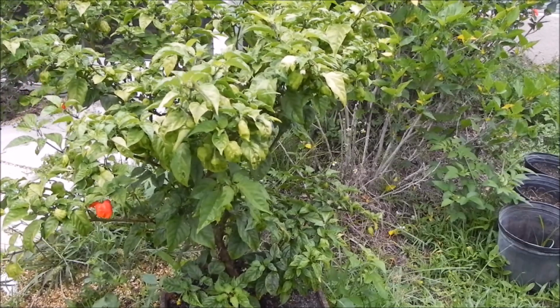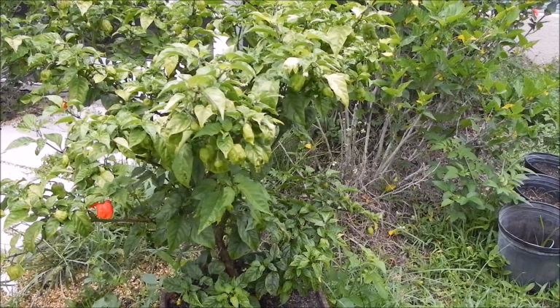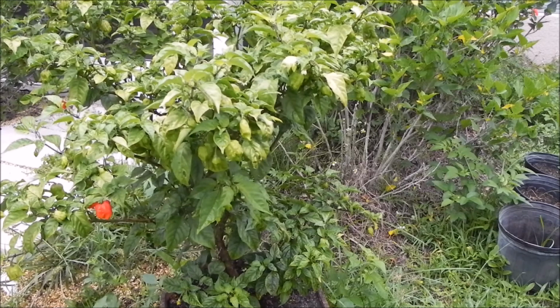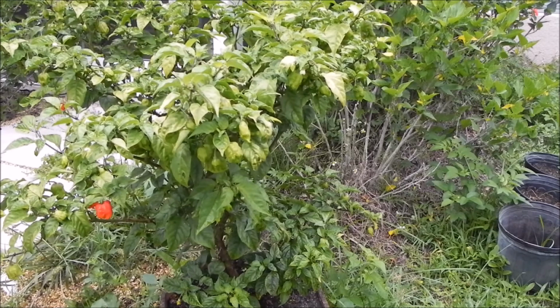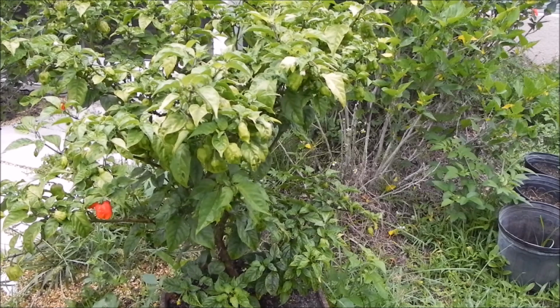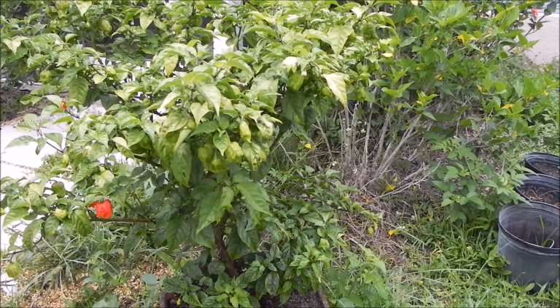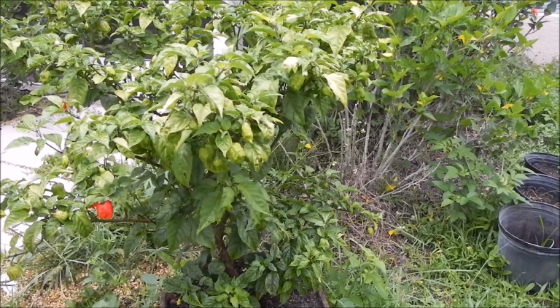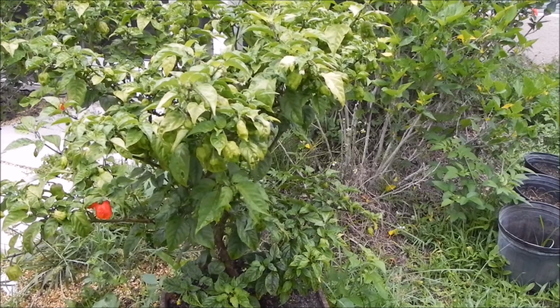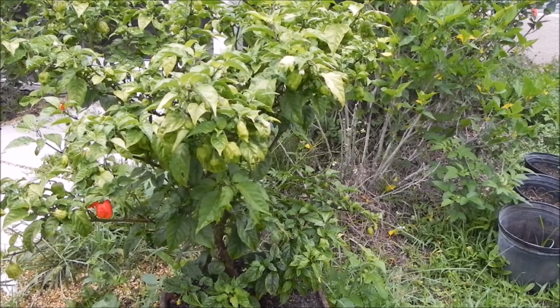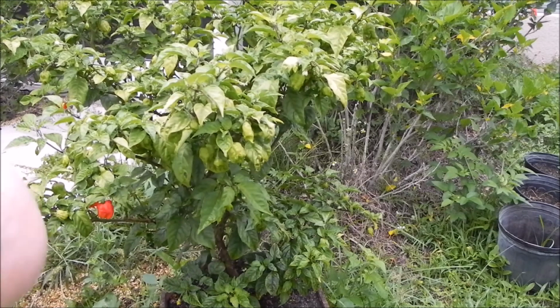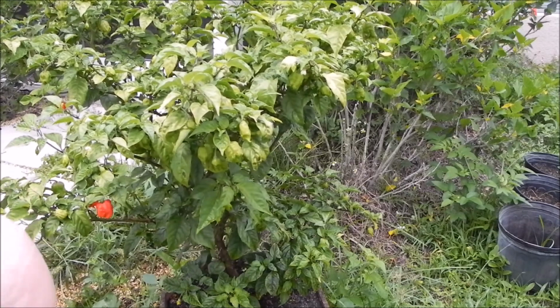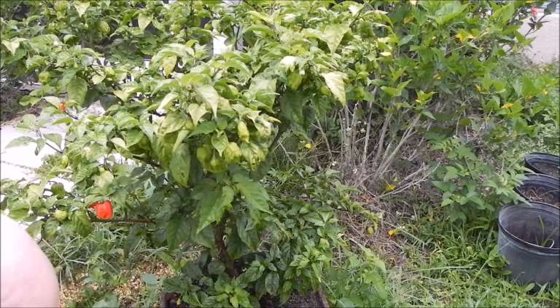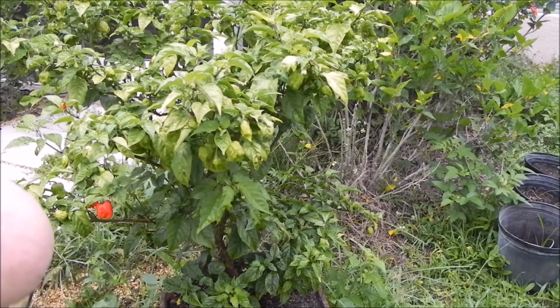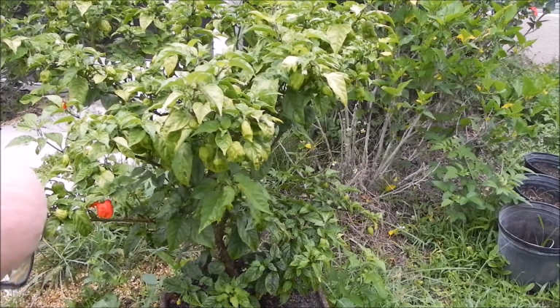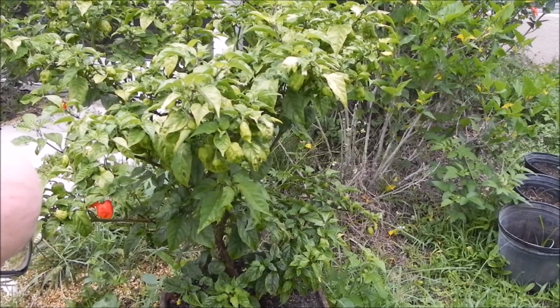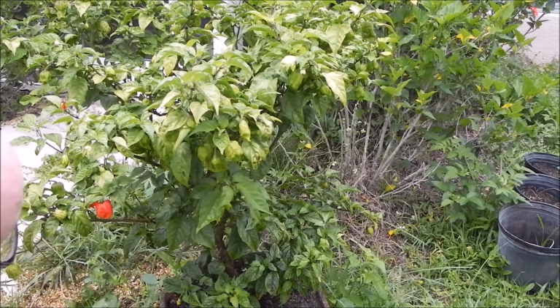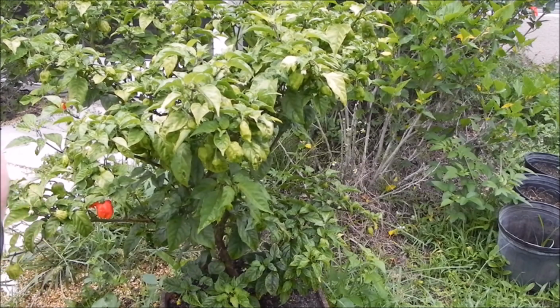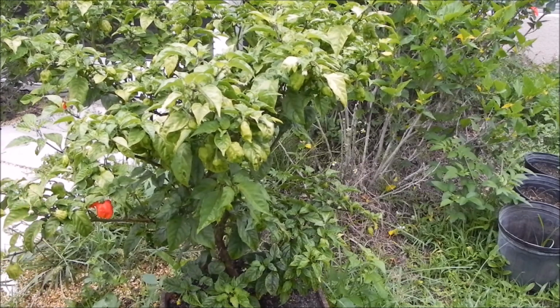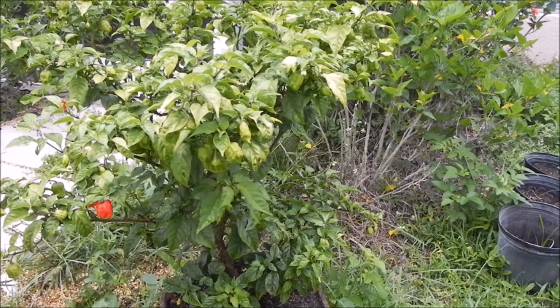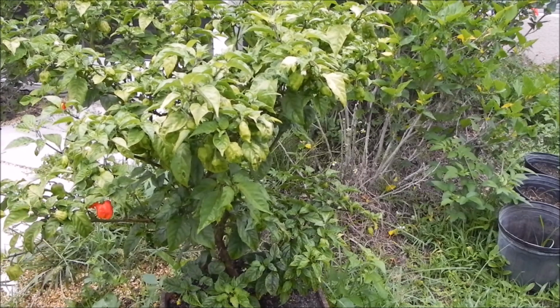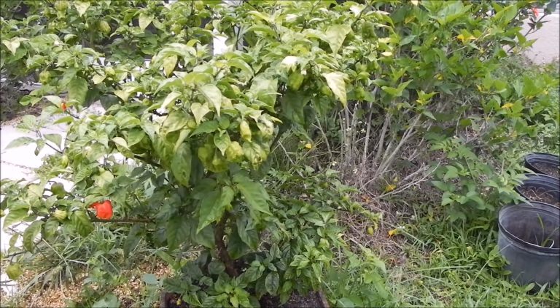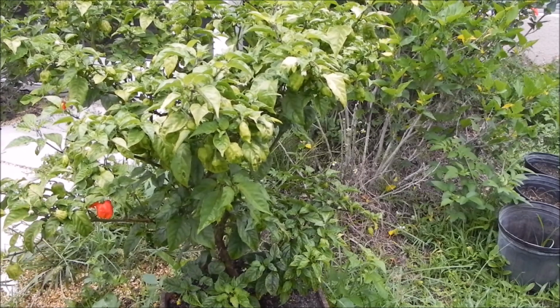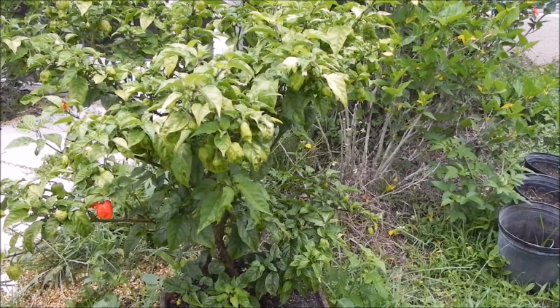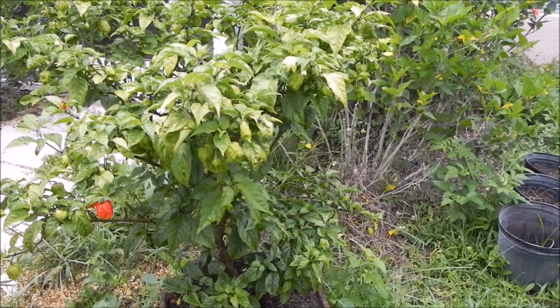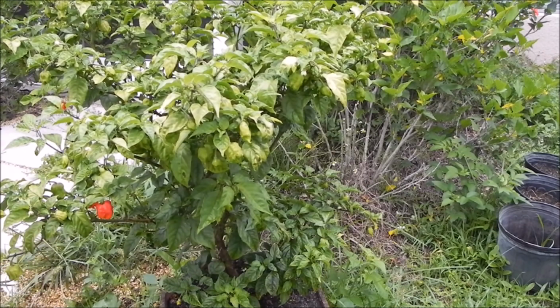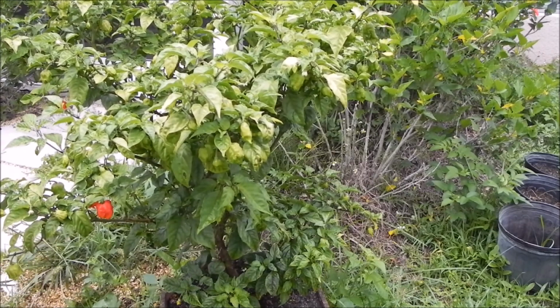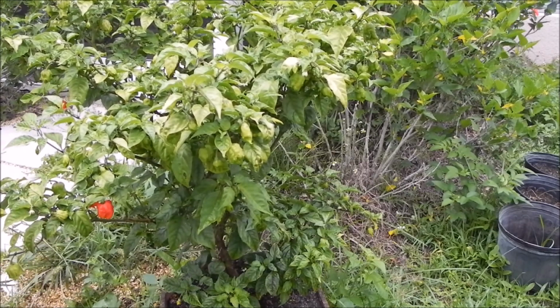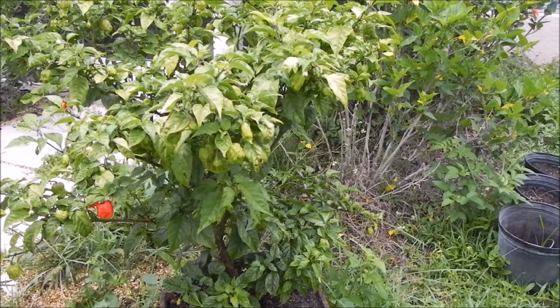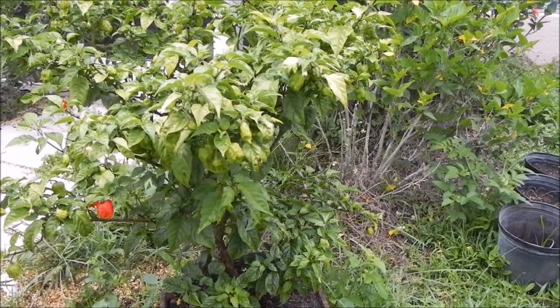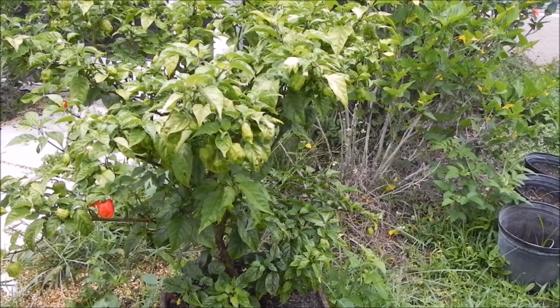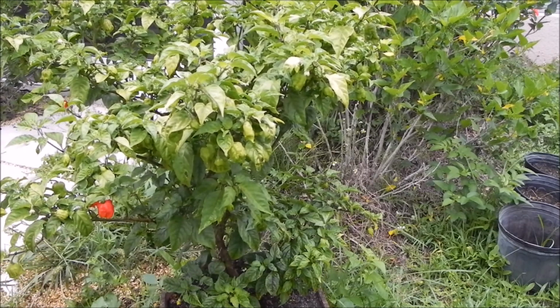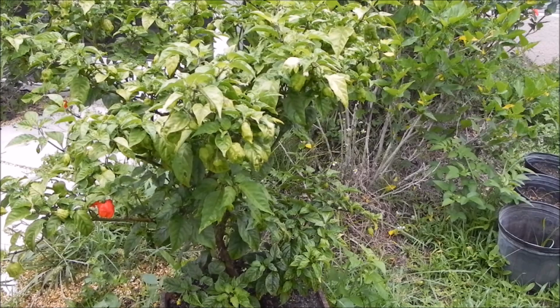This is my older plant, it's got about 200 pods on it at least, I think, right now.